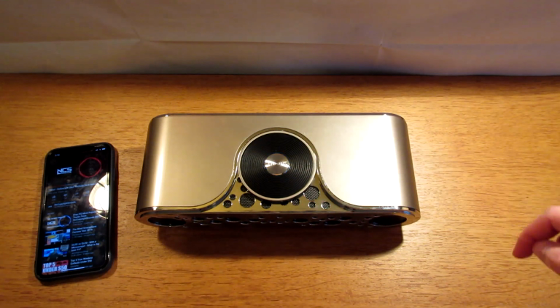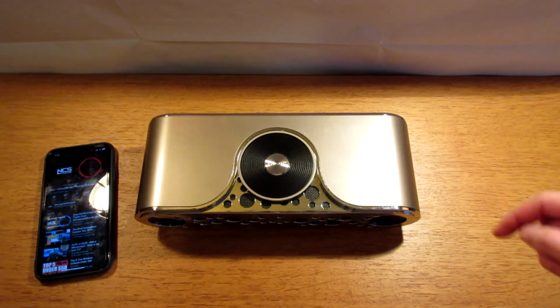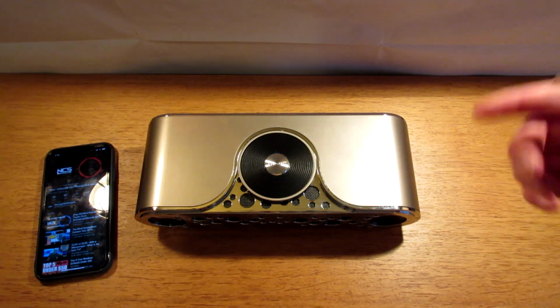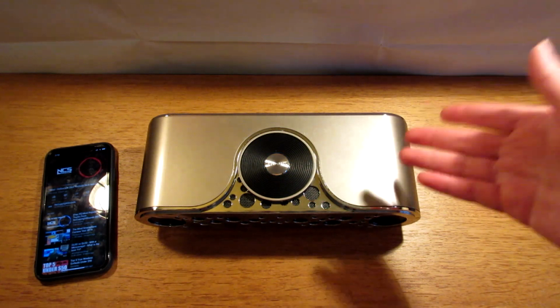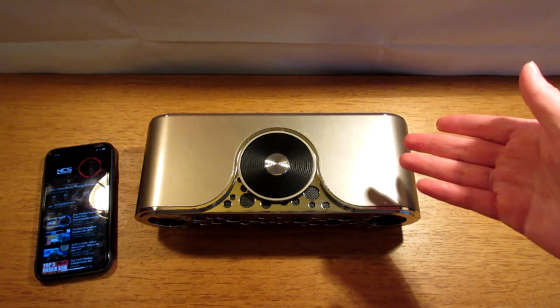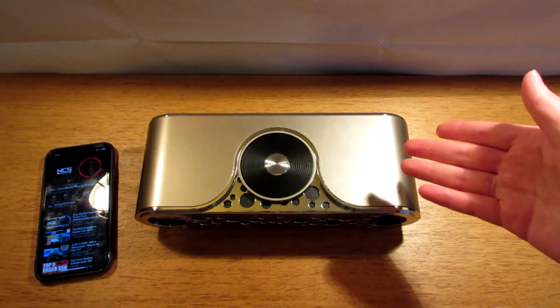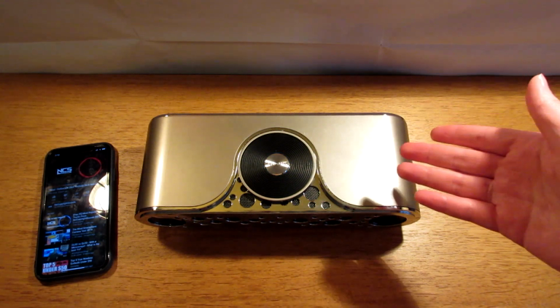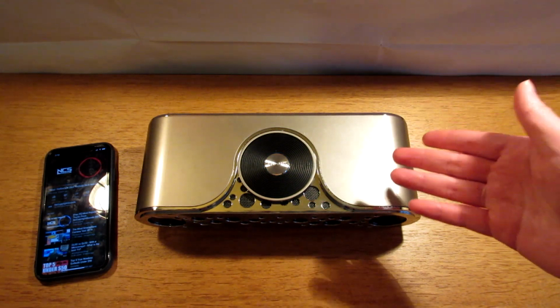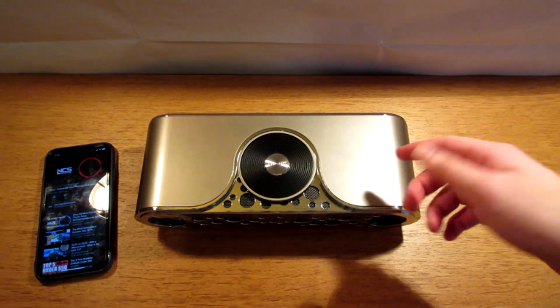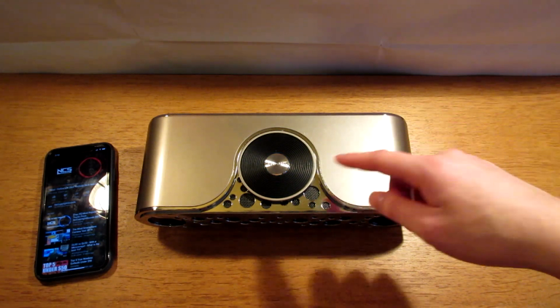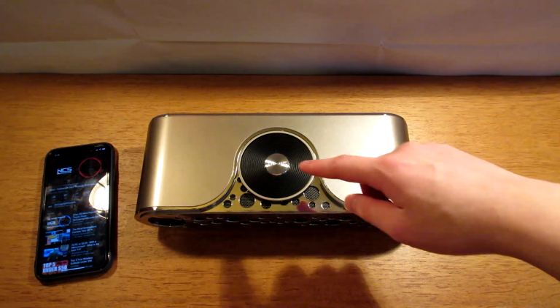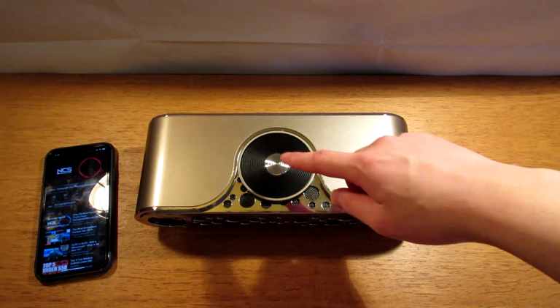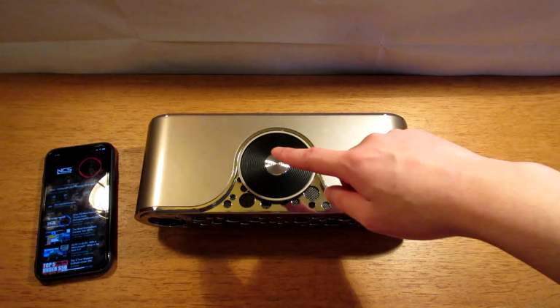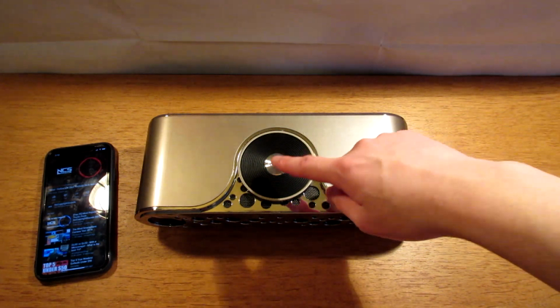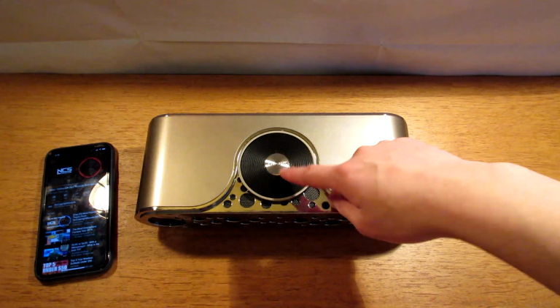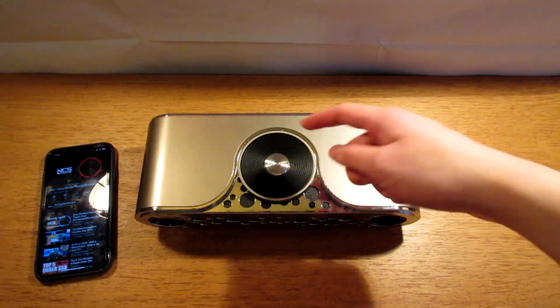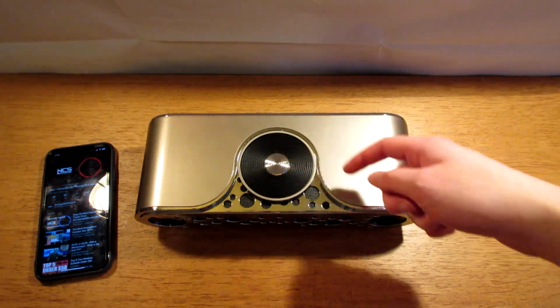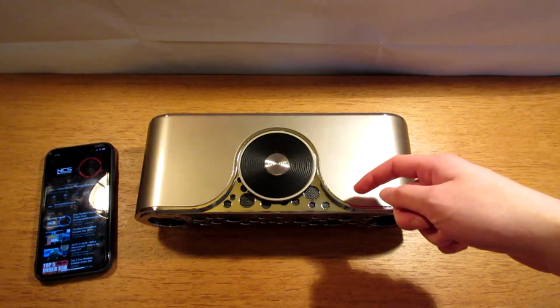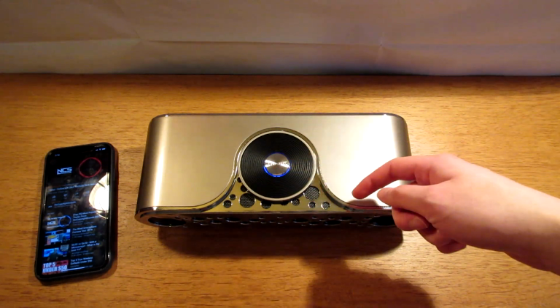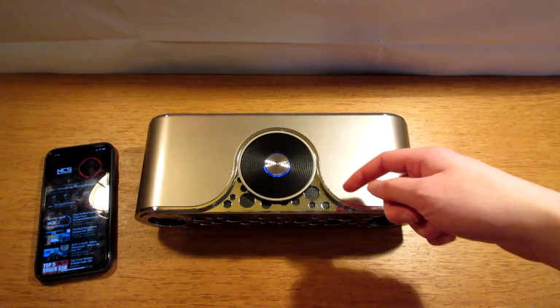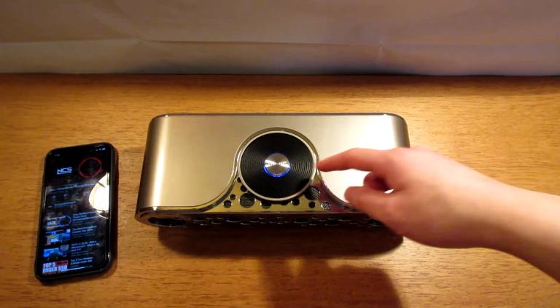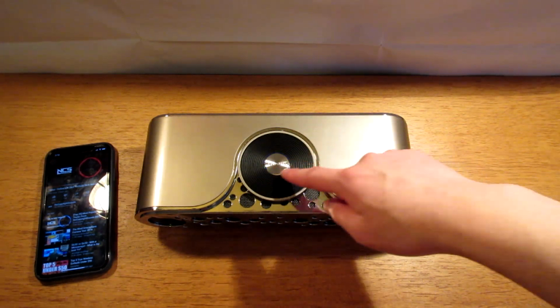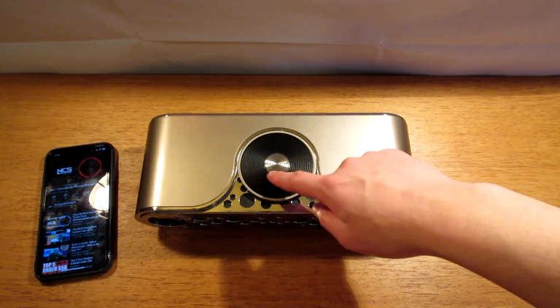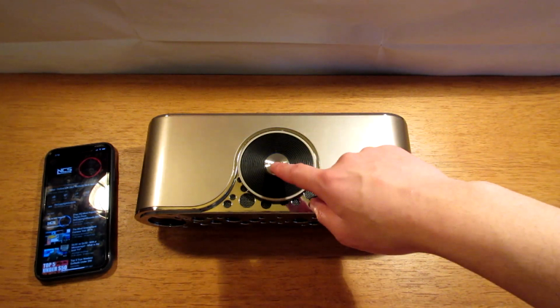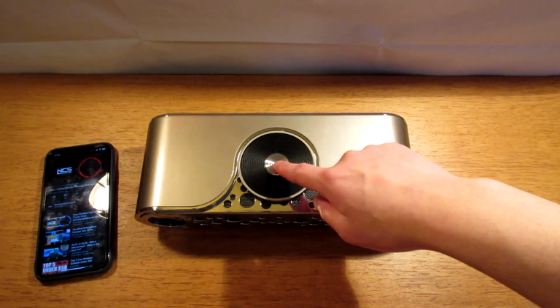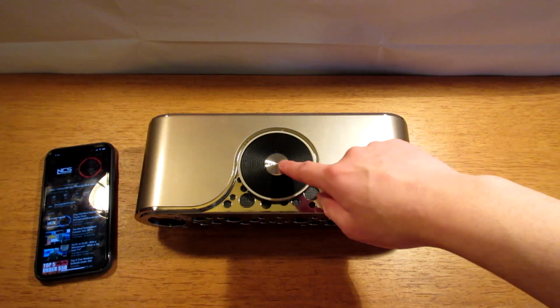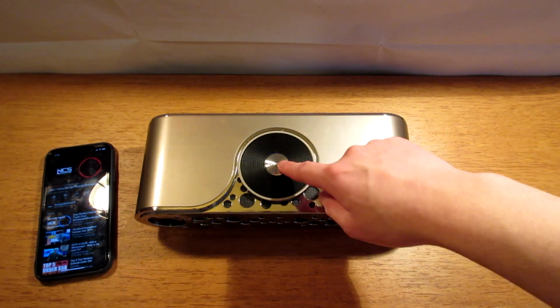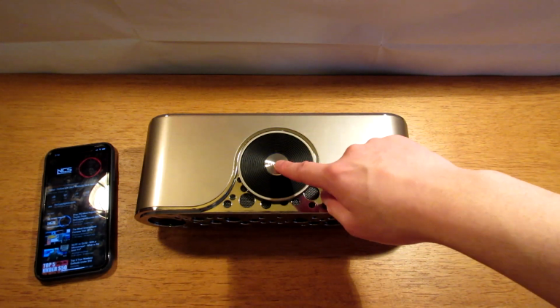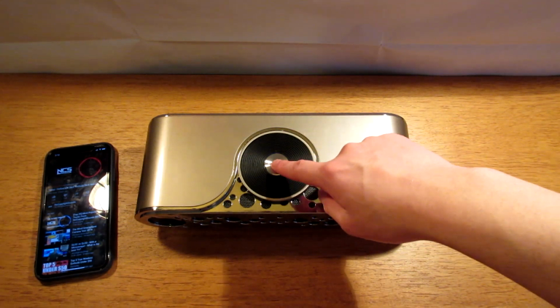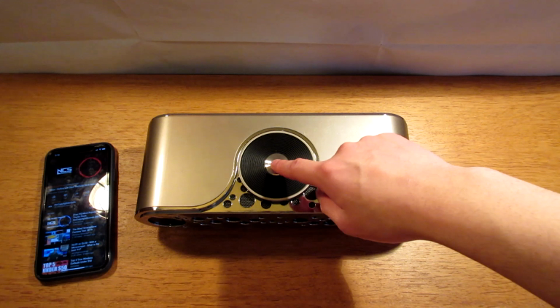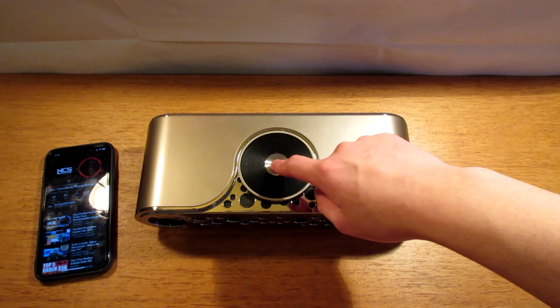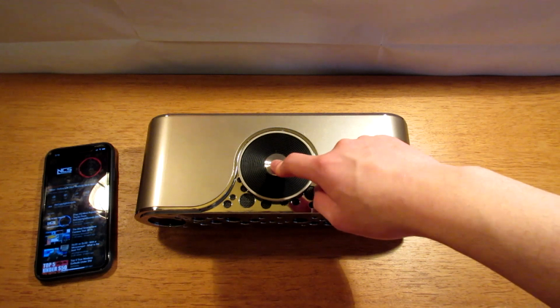To pause the music you simply tap the middle button, and to play the music again you tap it once more.